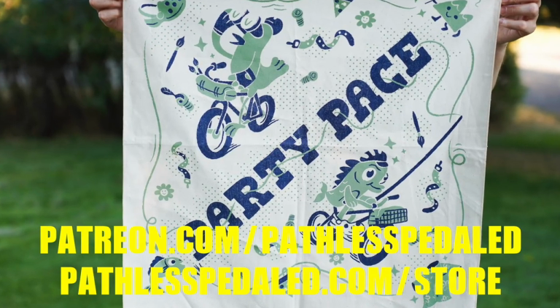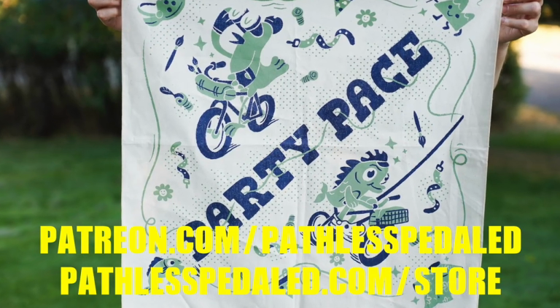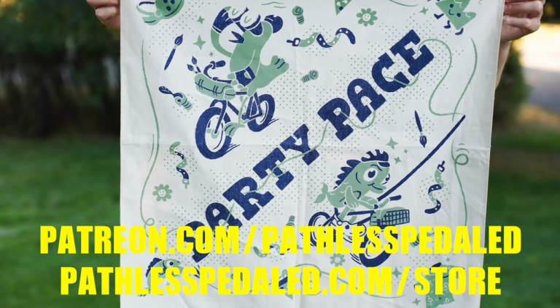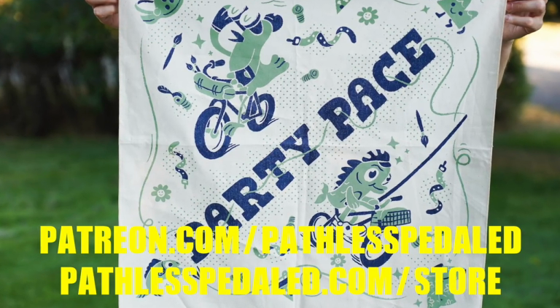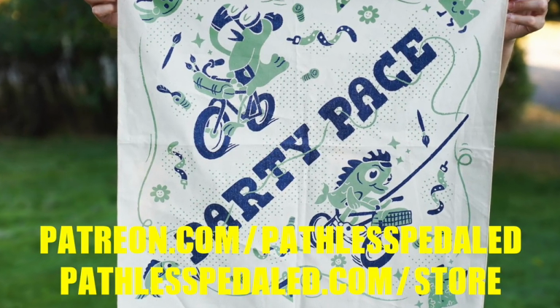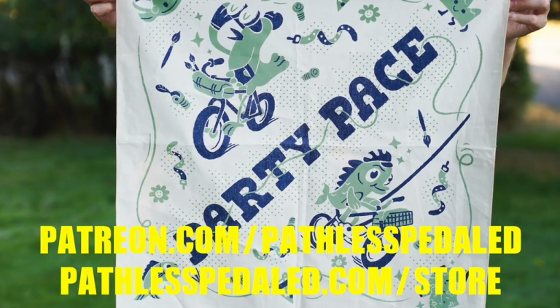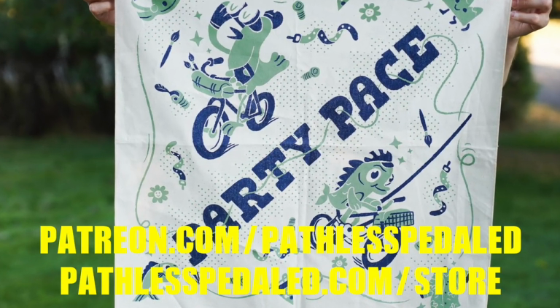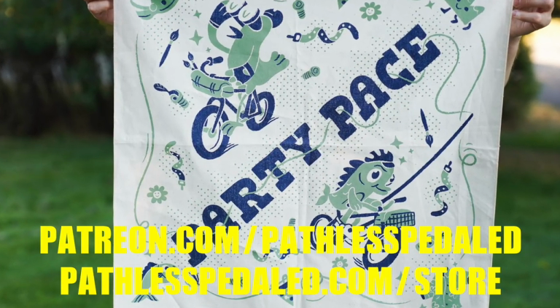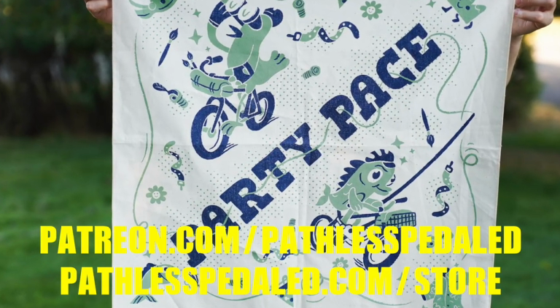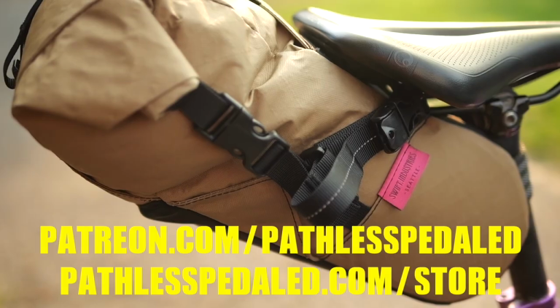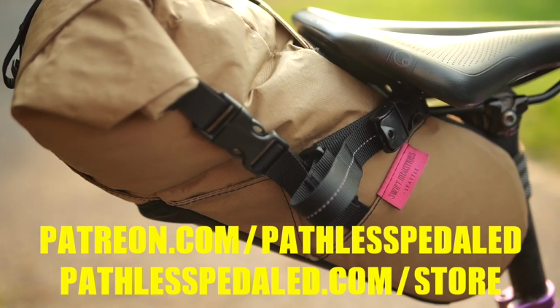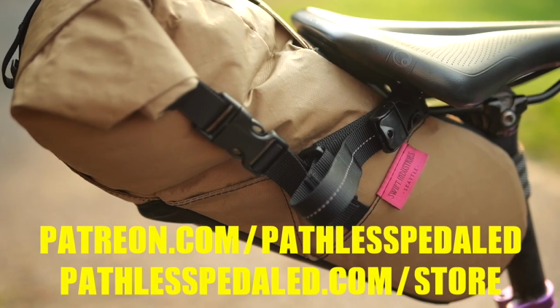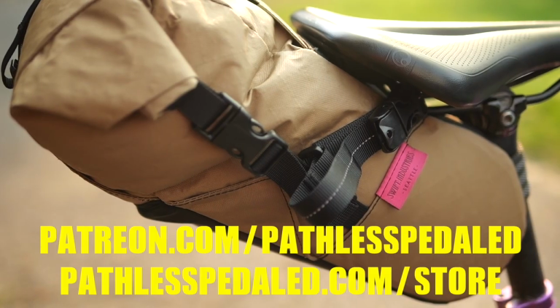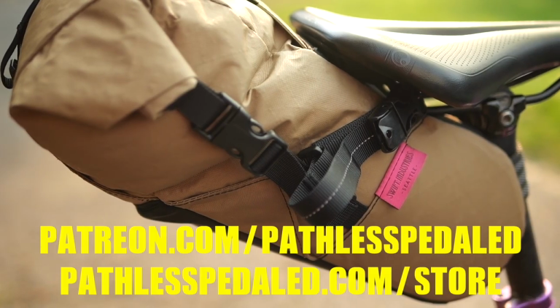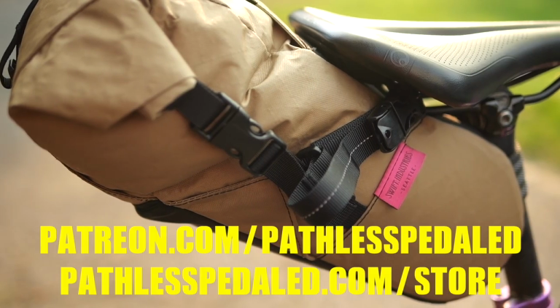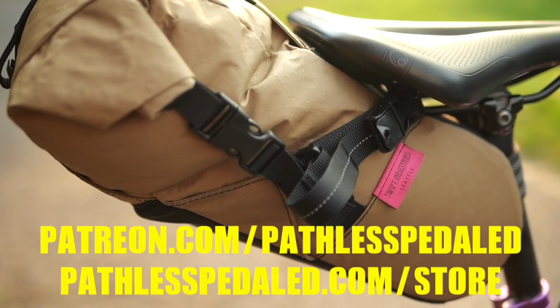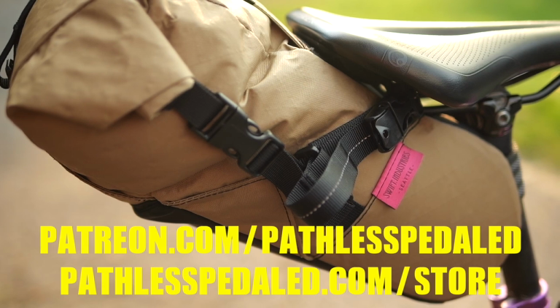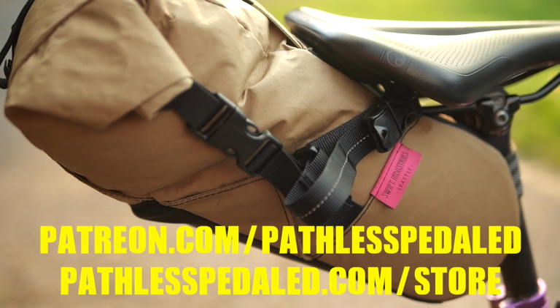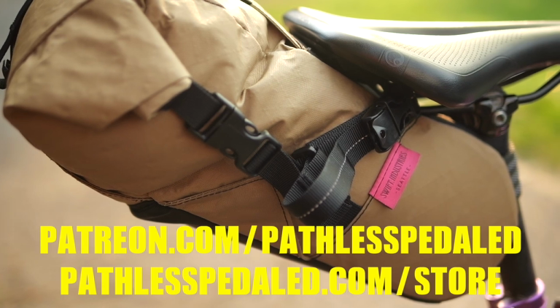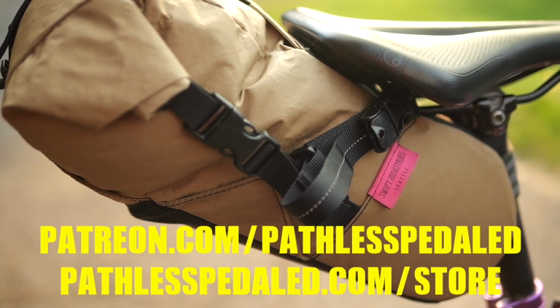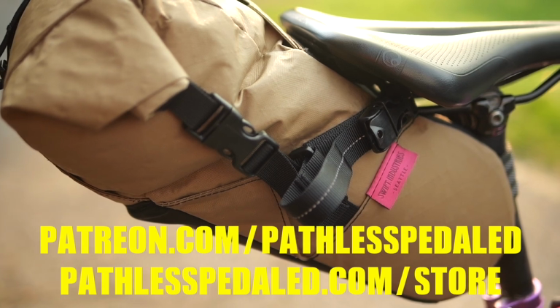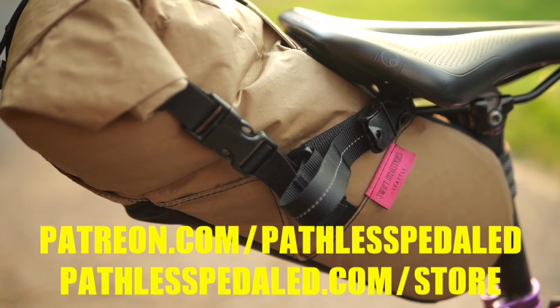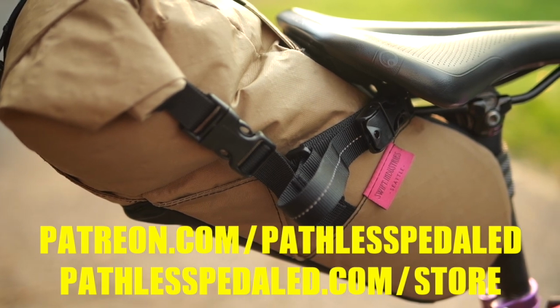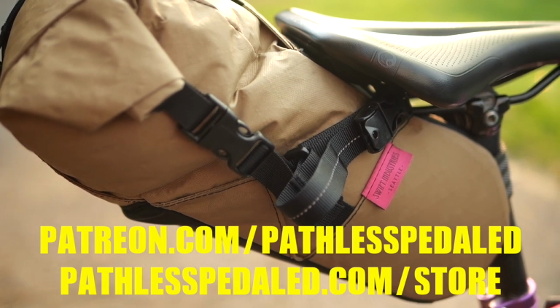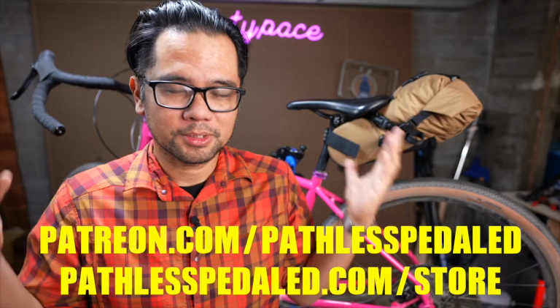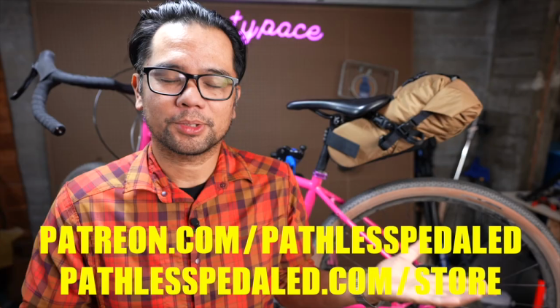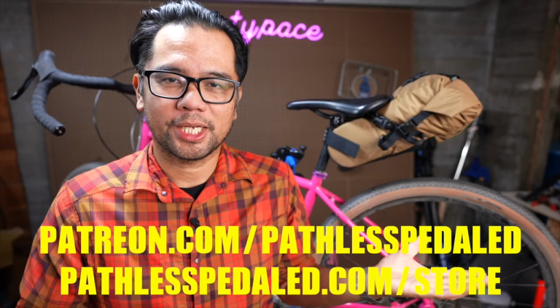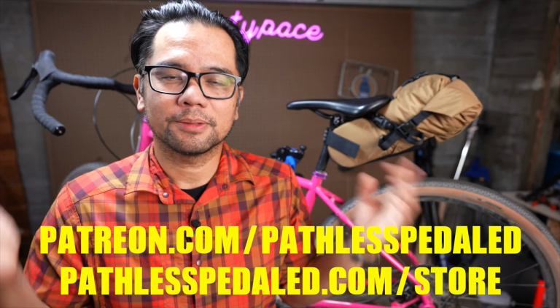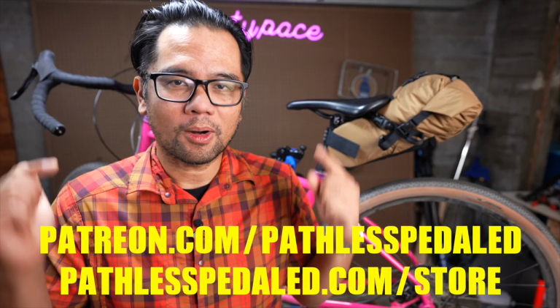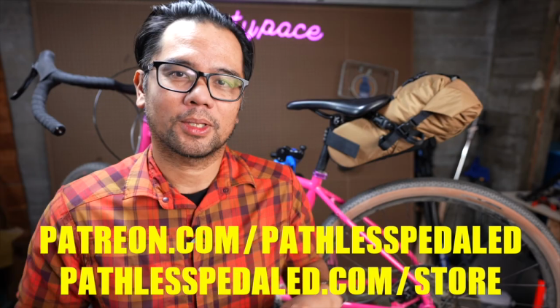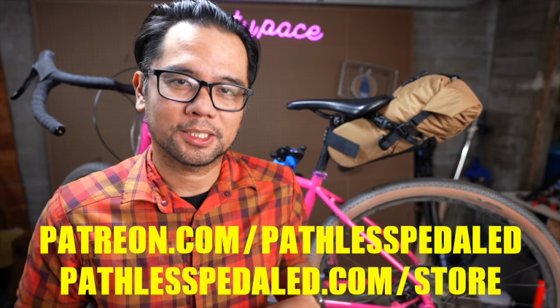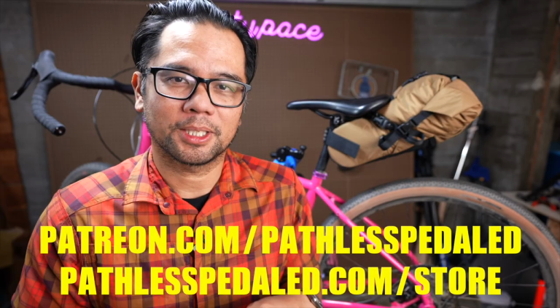This new bag right here is actually going to one of our Patreon supporters. So get in on the fun, support the channel — all the links below.